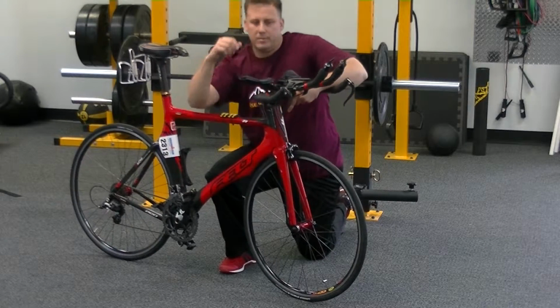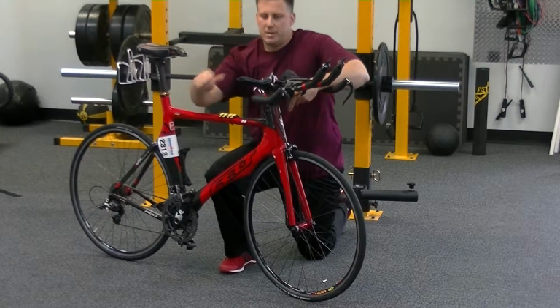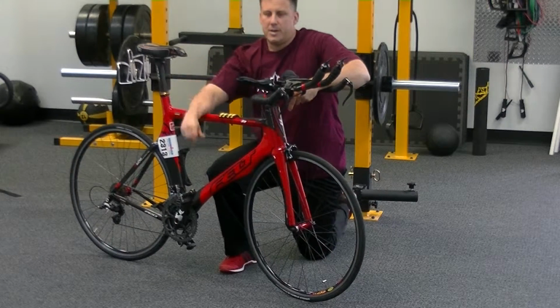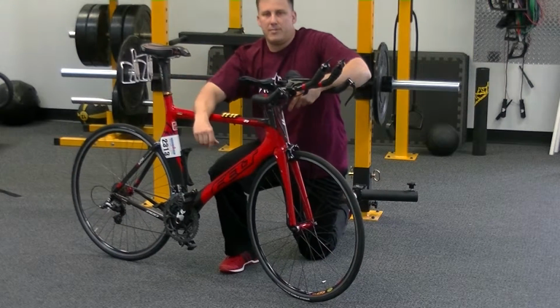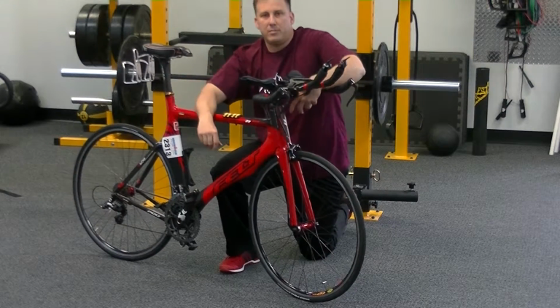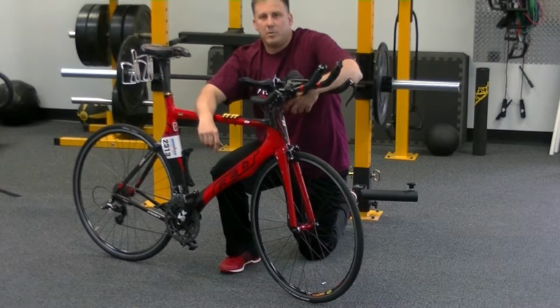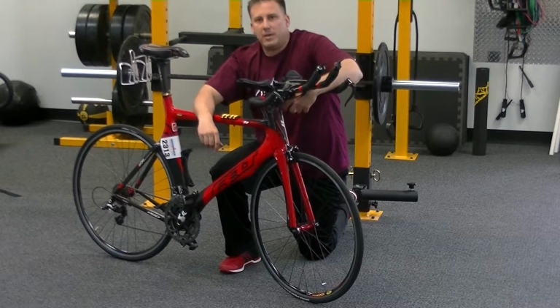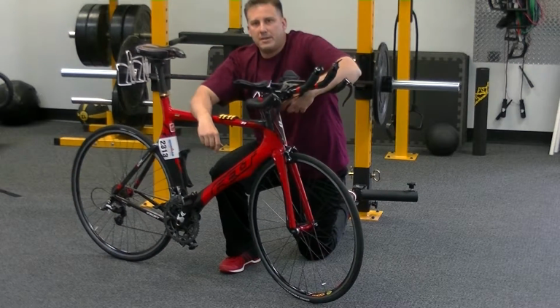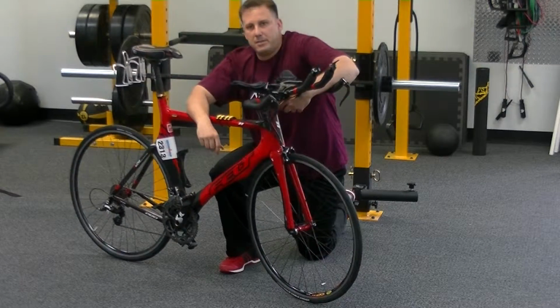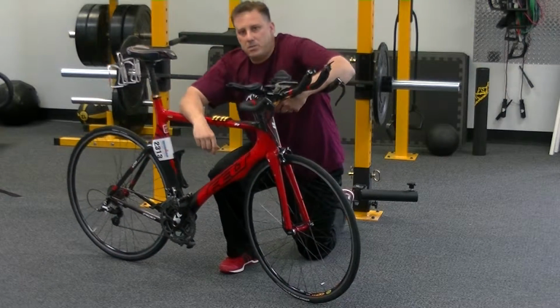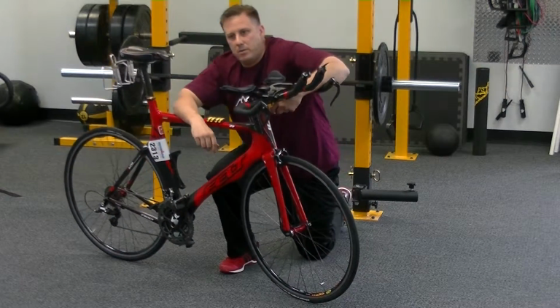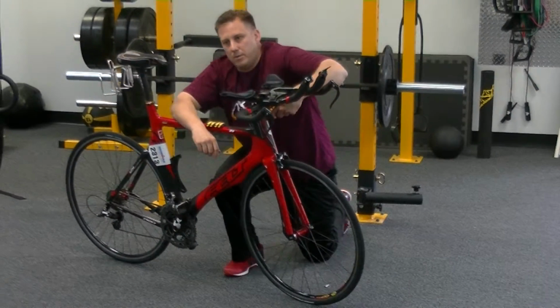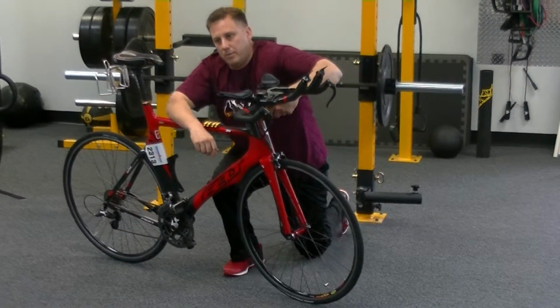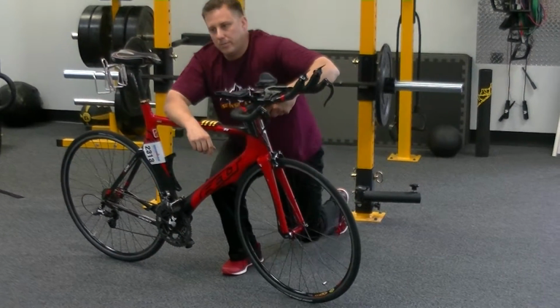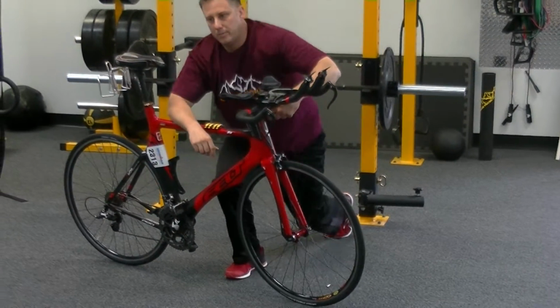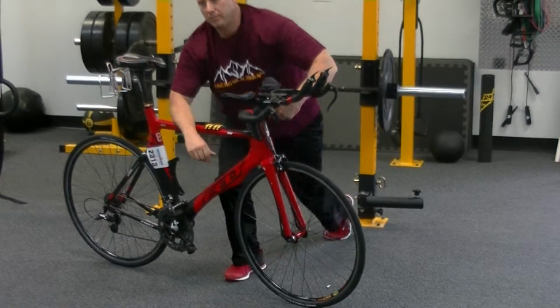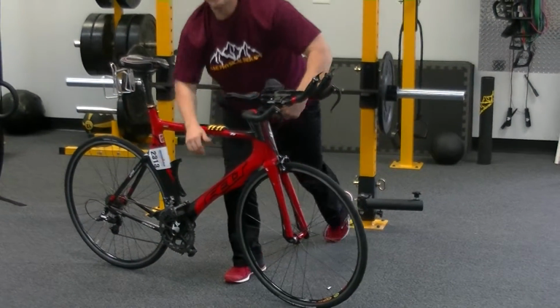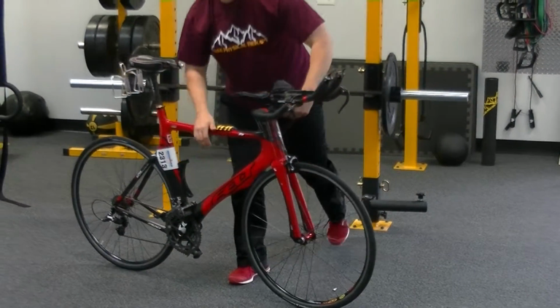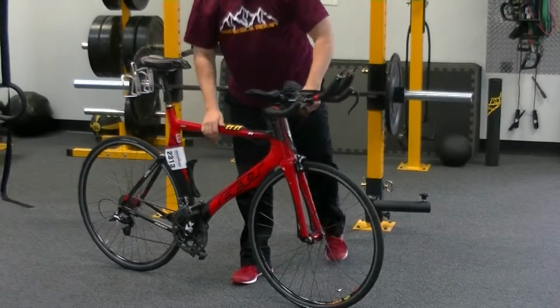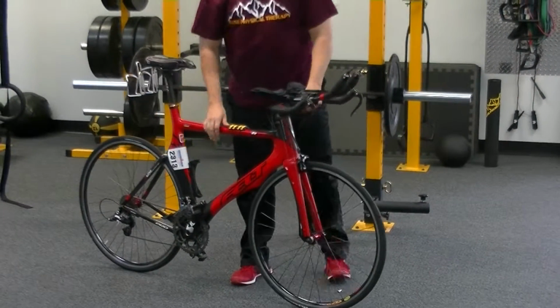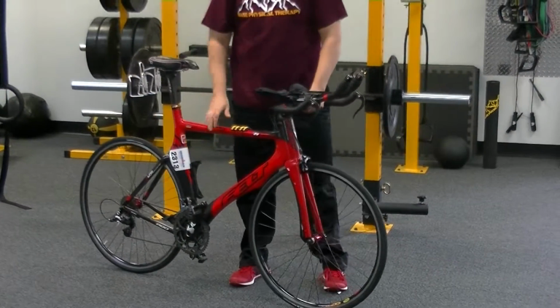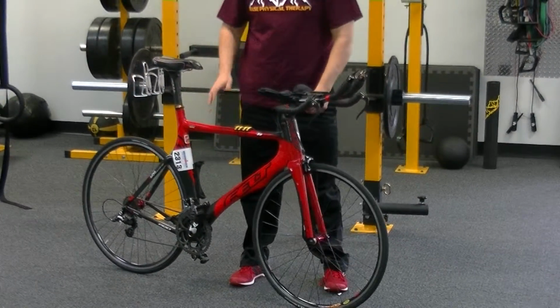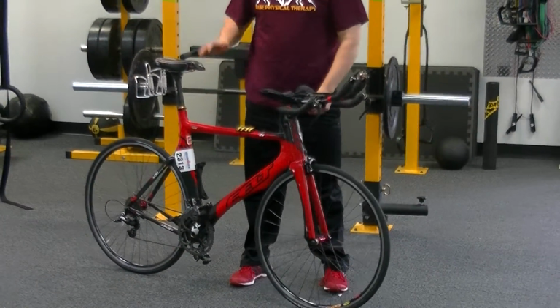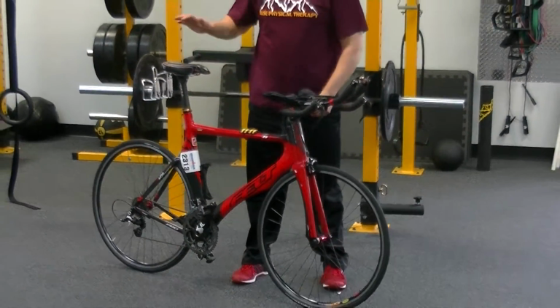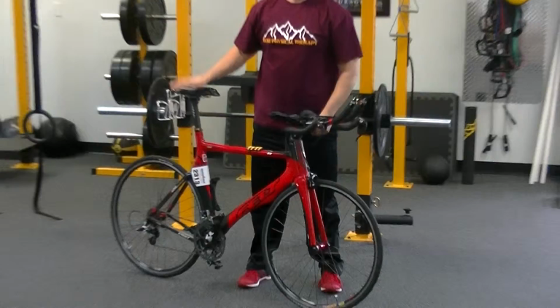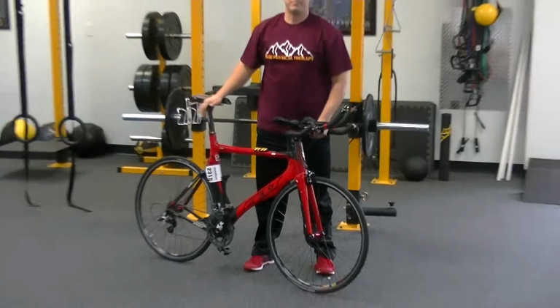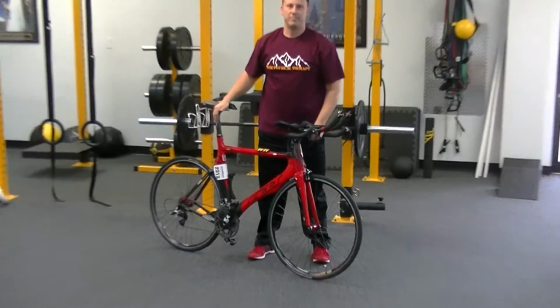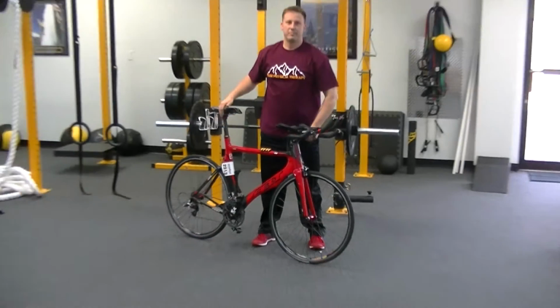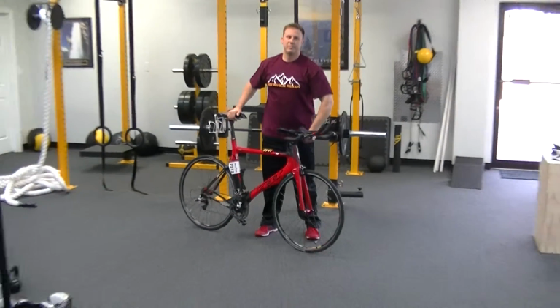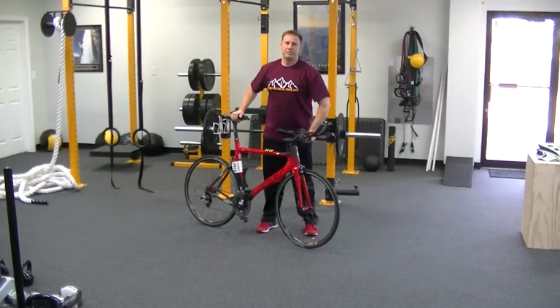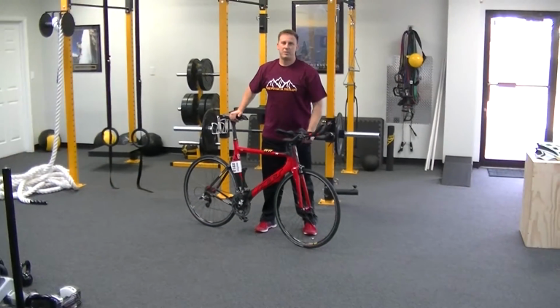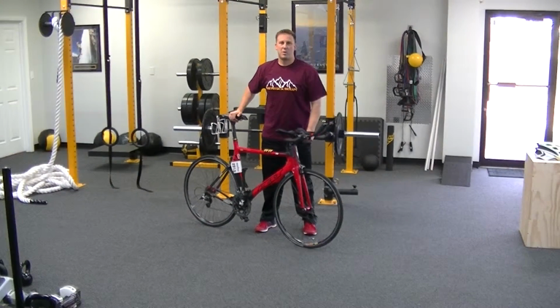There you have it — mobilizing your tricep with your bike. See you tomorrow.